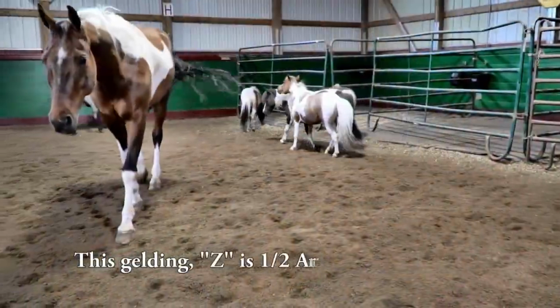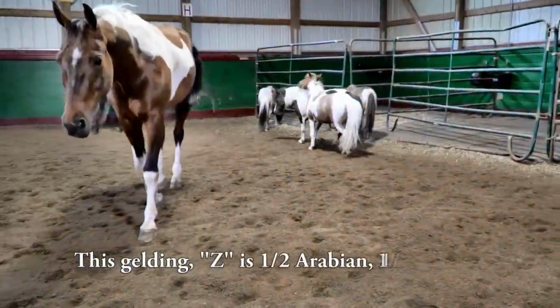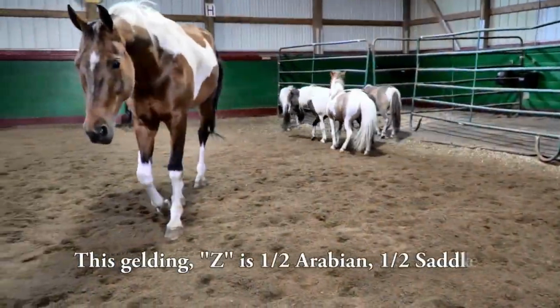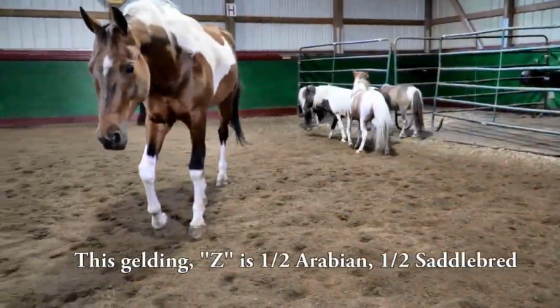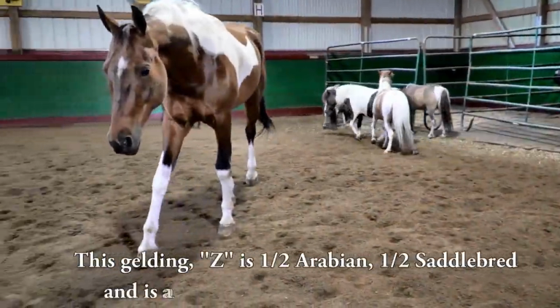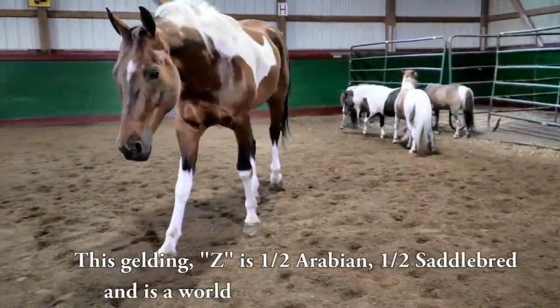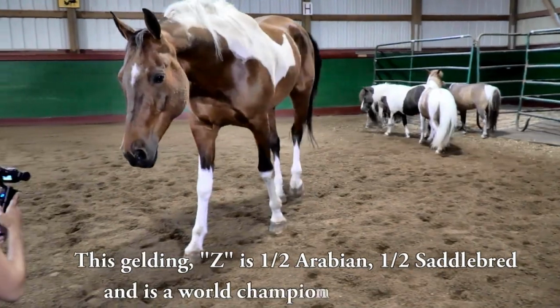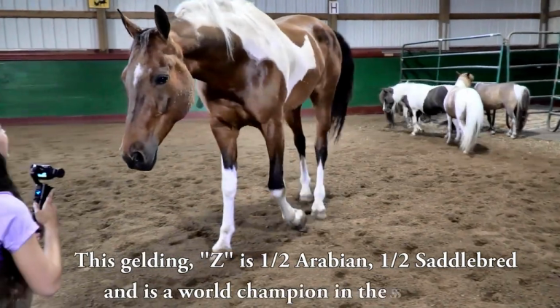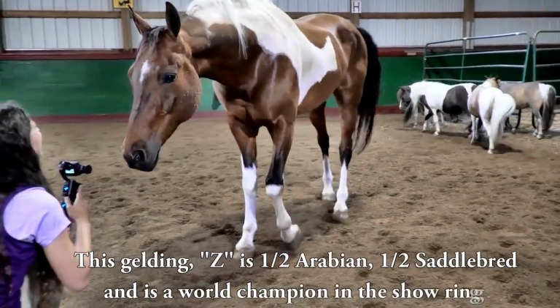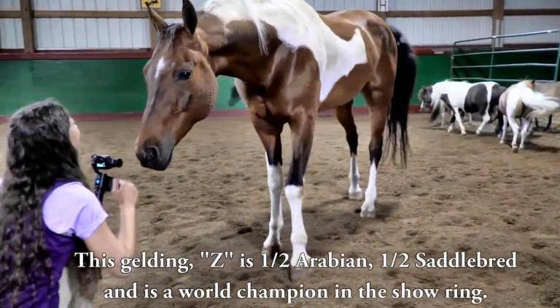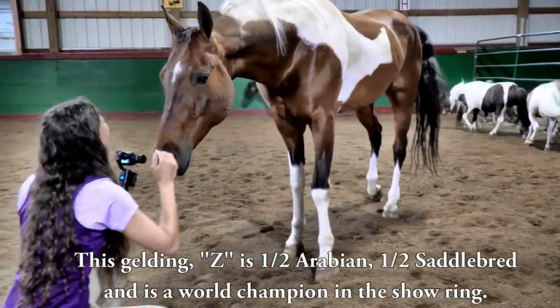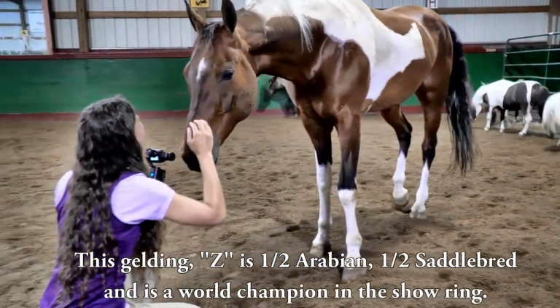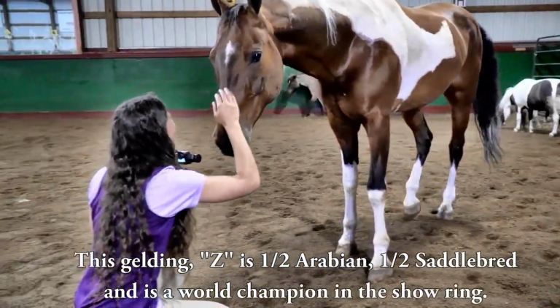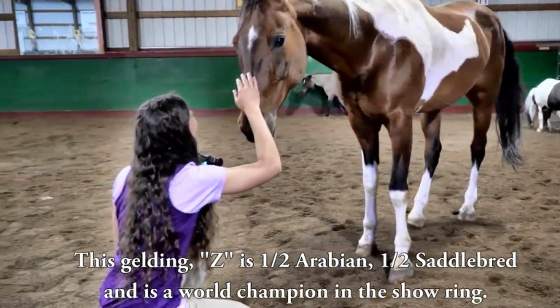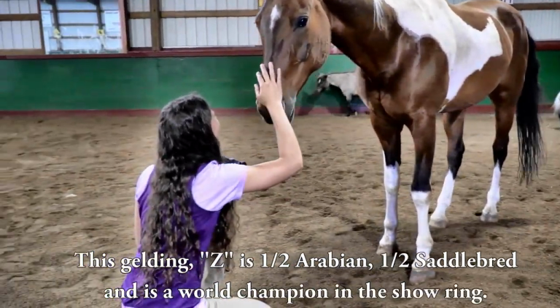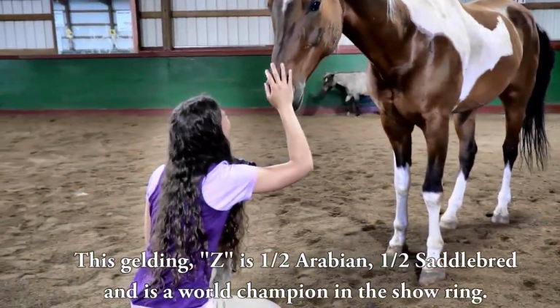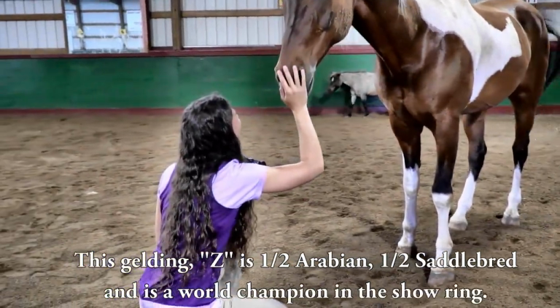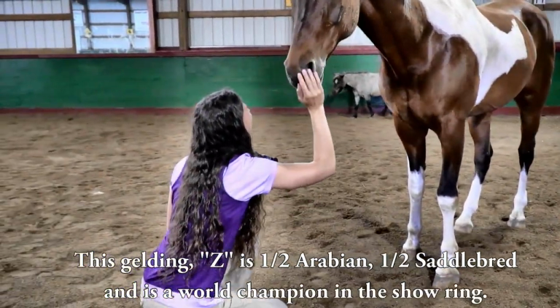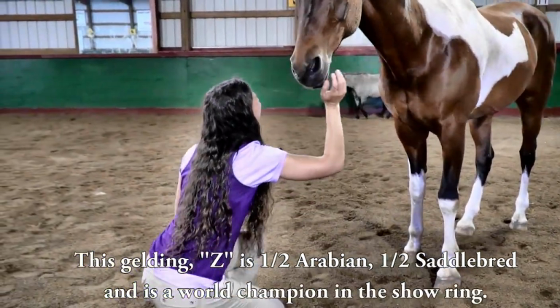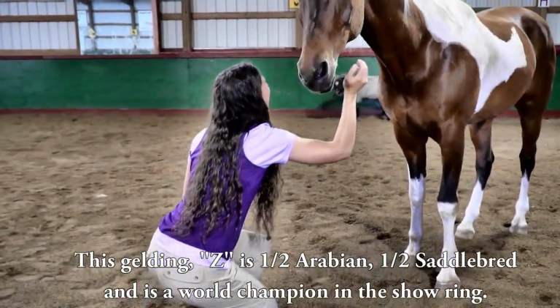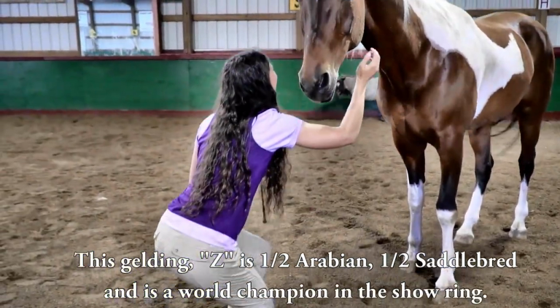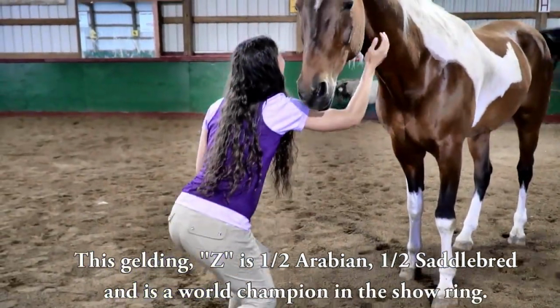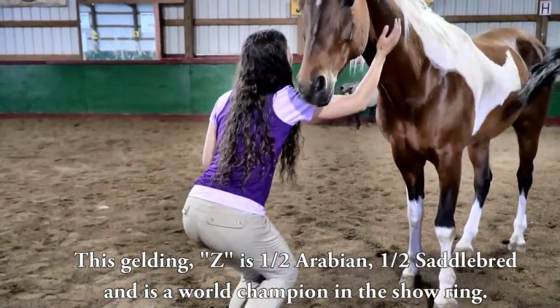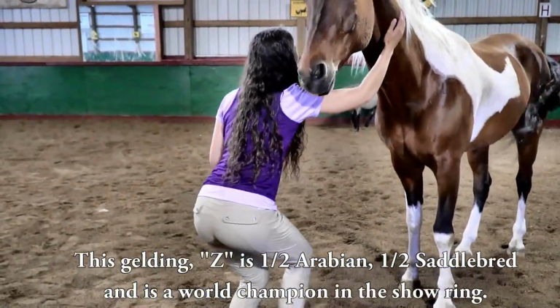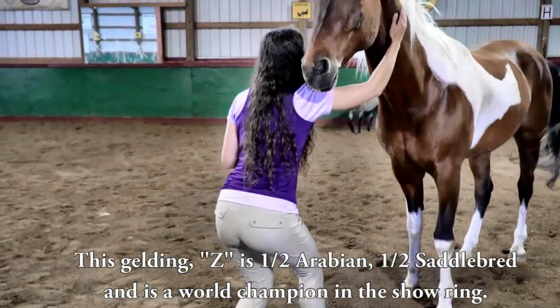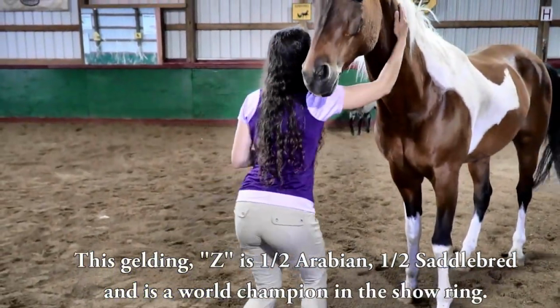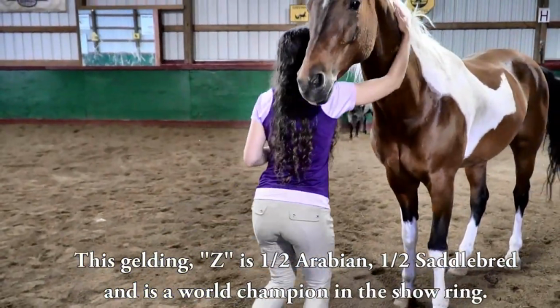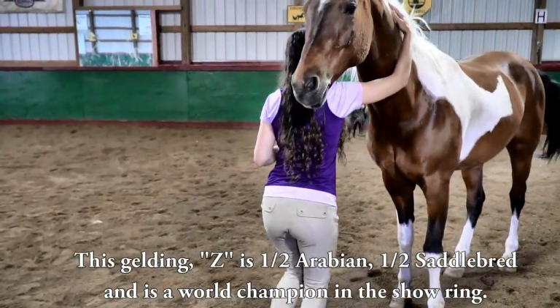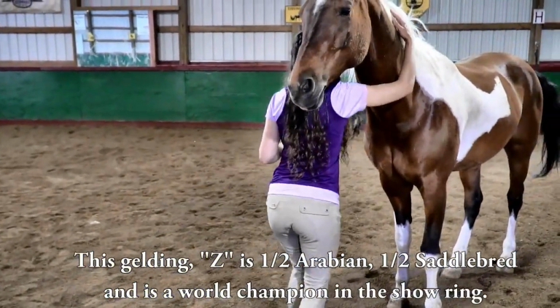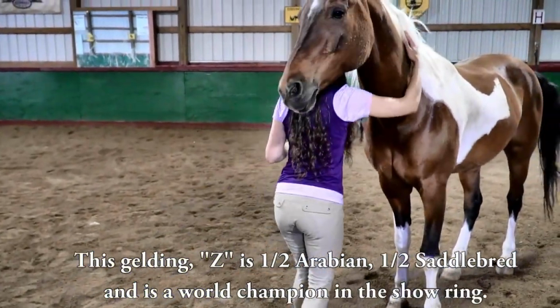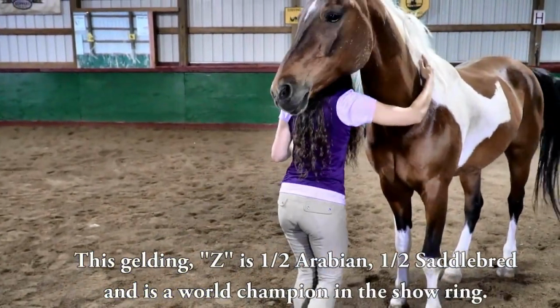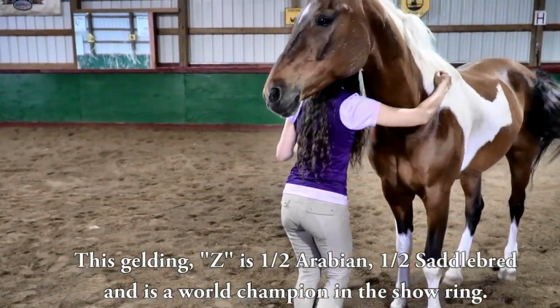This gelding, Zee, is half Arabian, half Saddlebred, and is a world champion in the show ring.